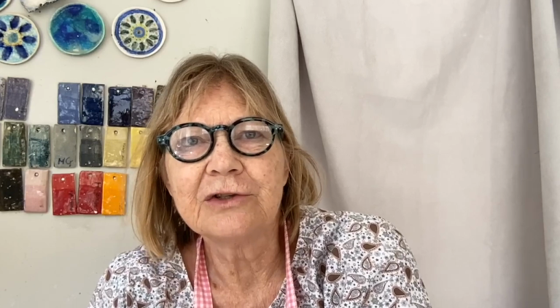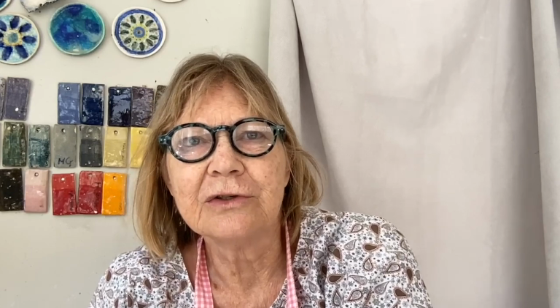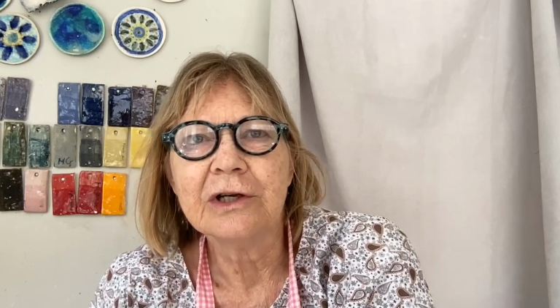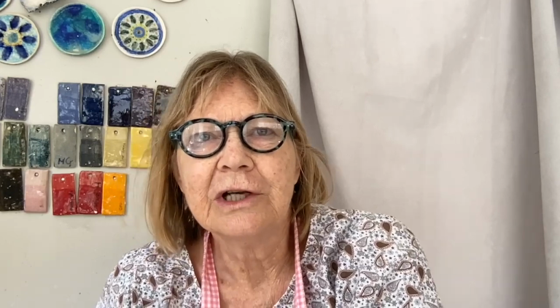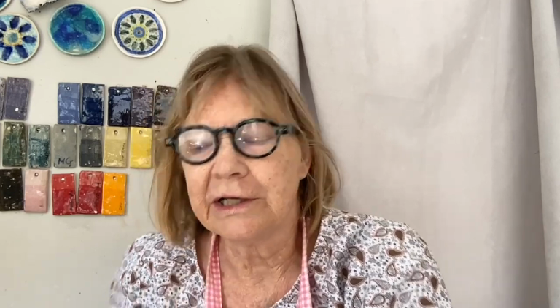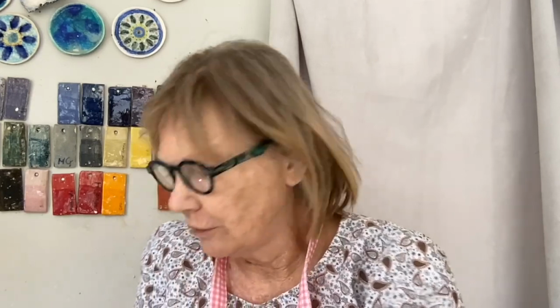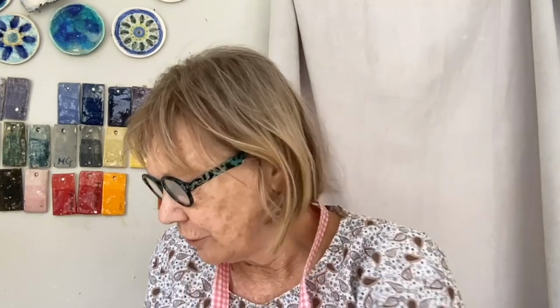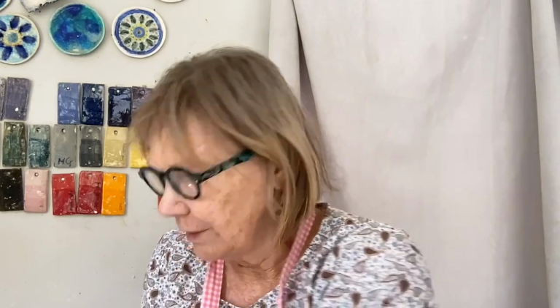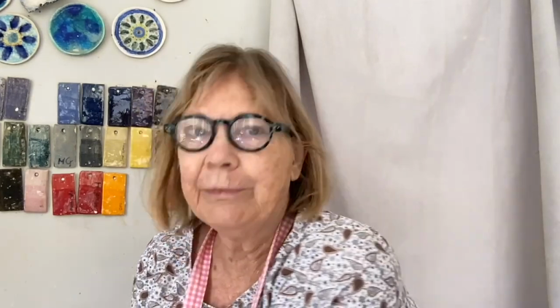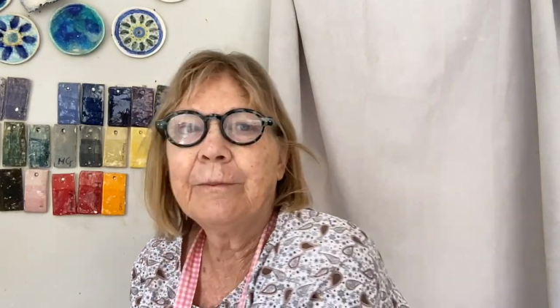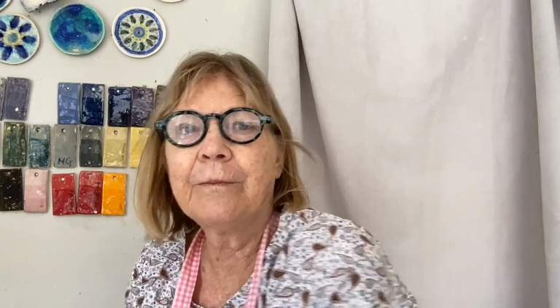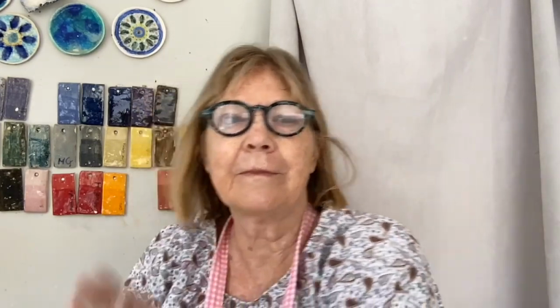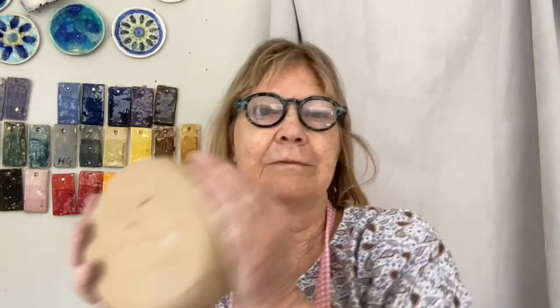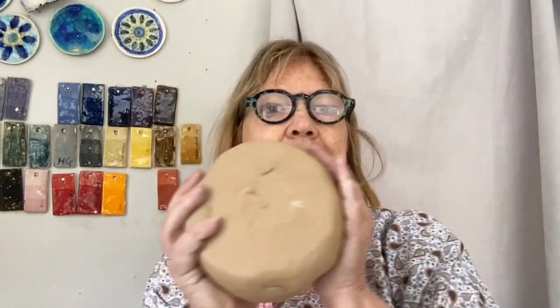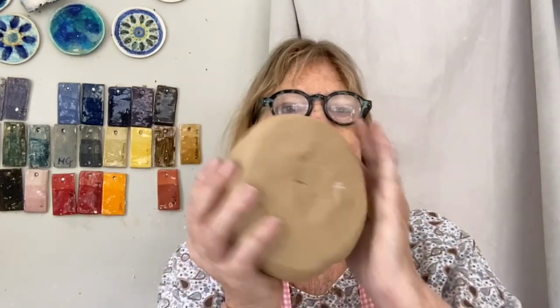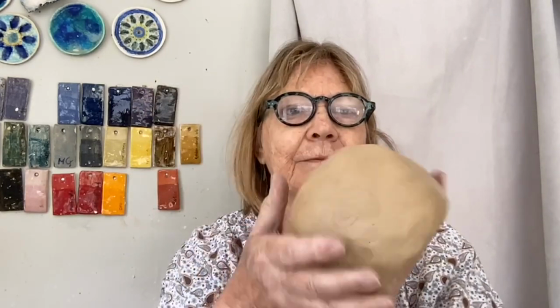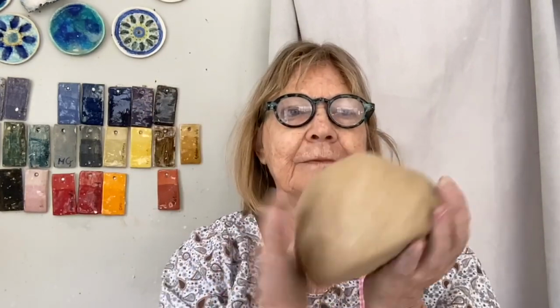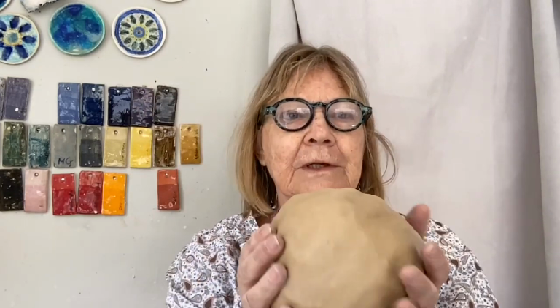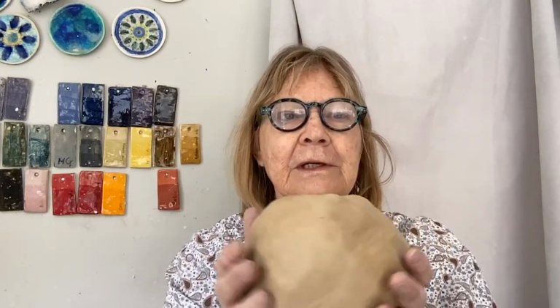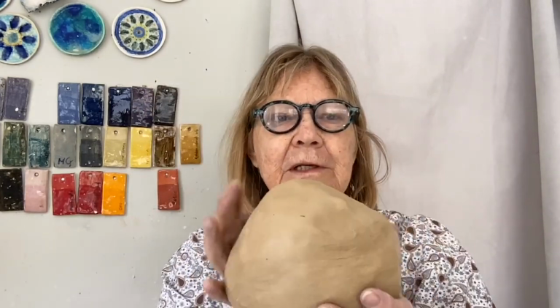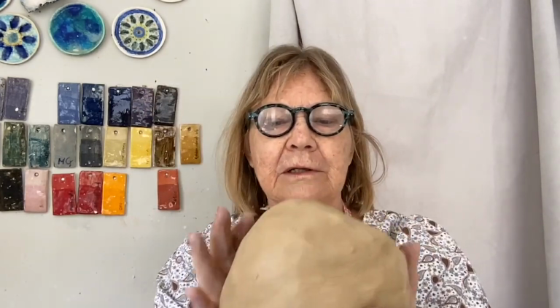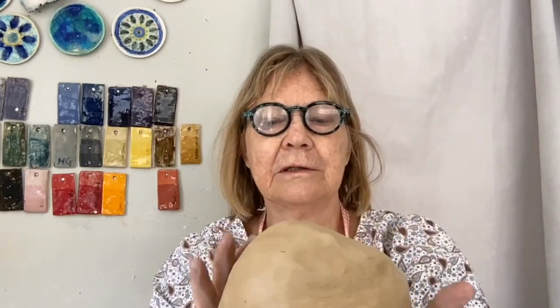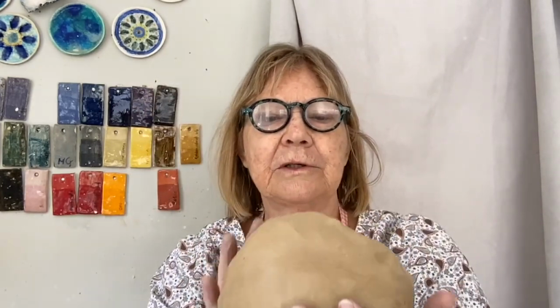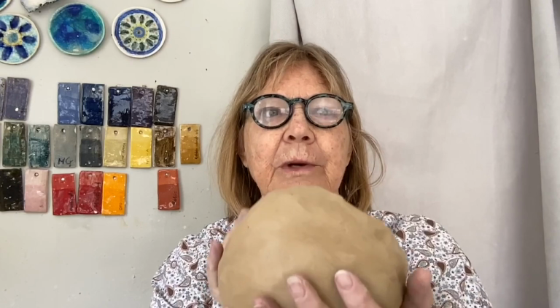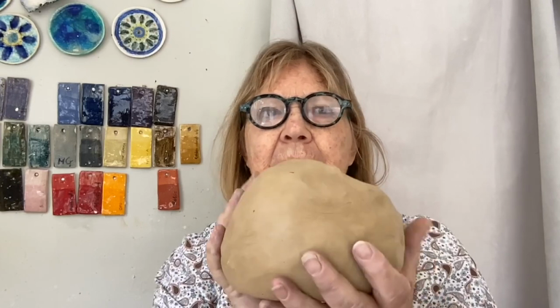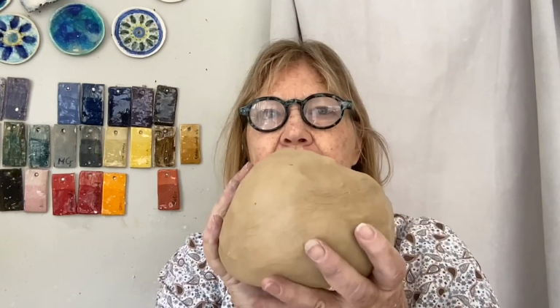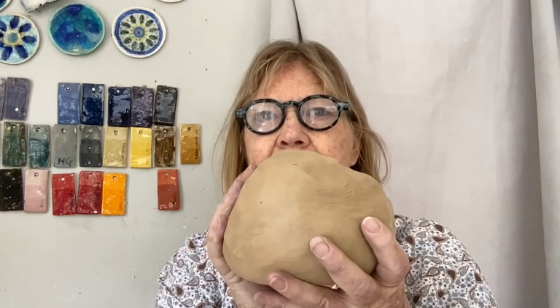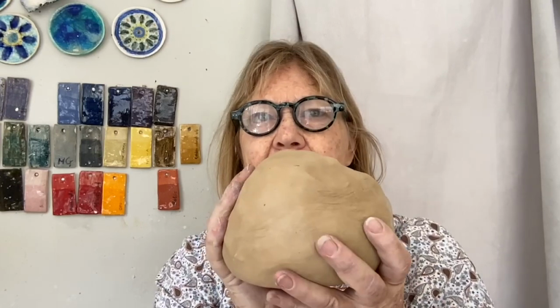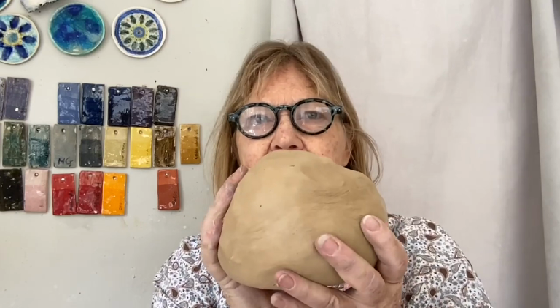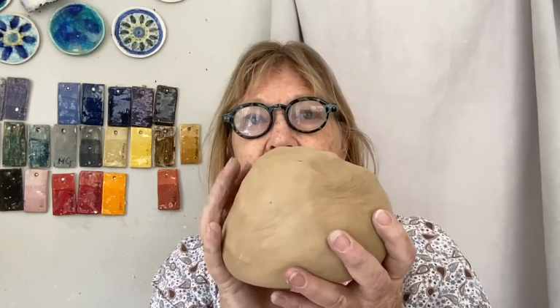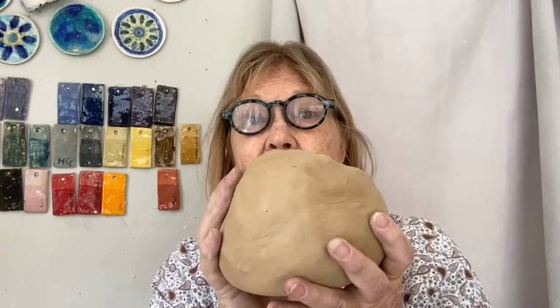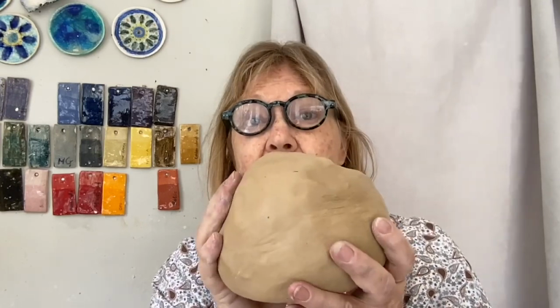The first thing is to get a large lump — it's about a kilo and a half.